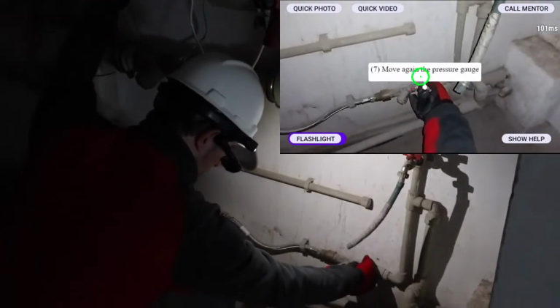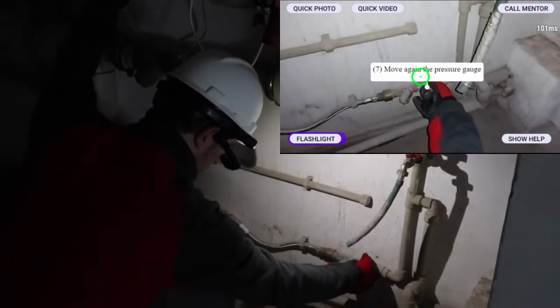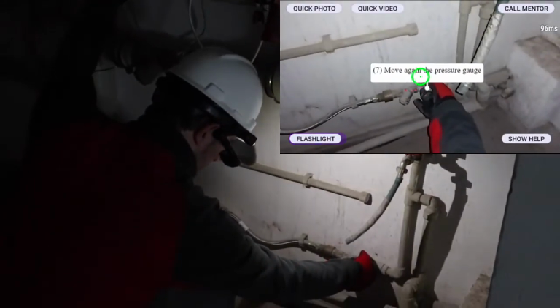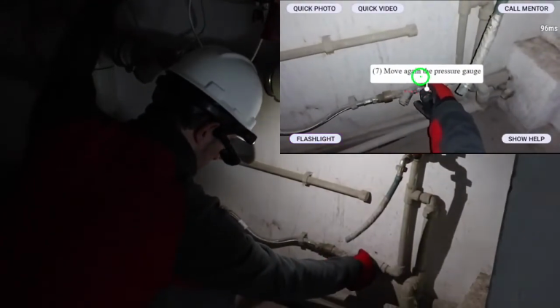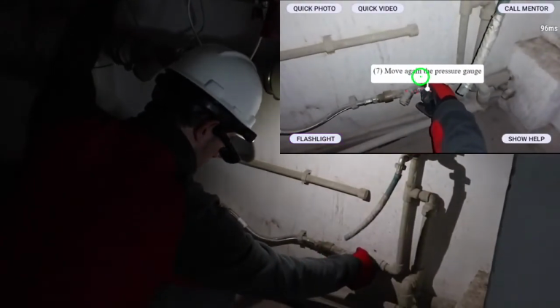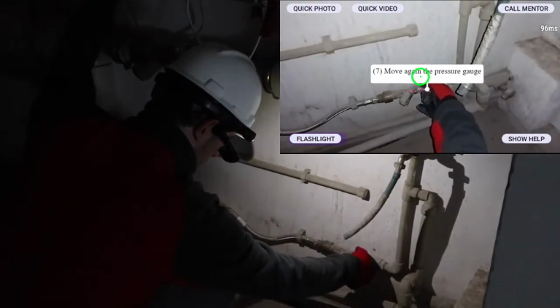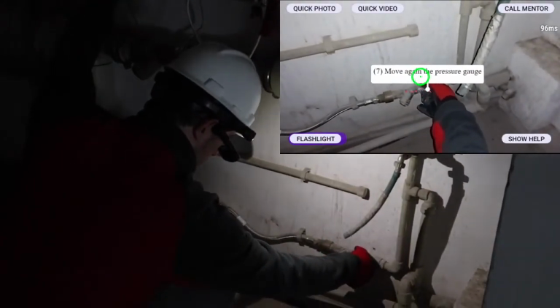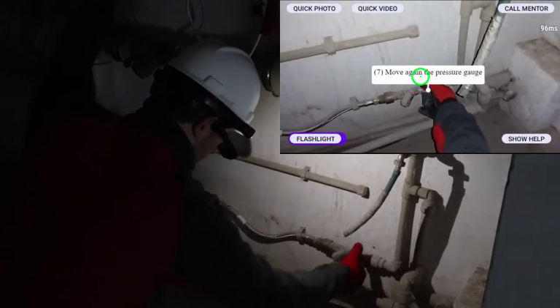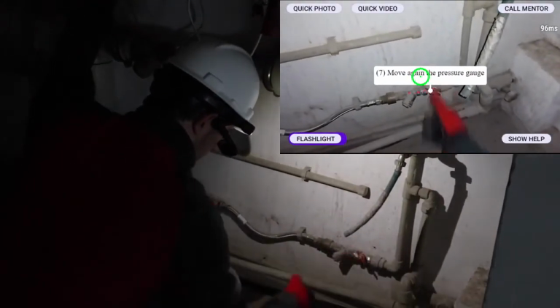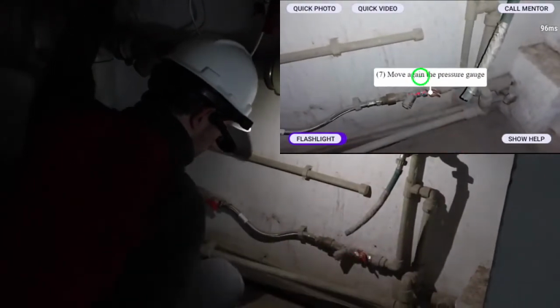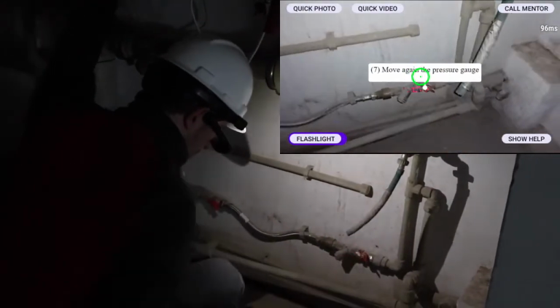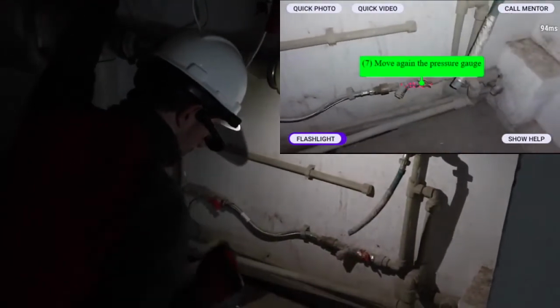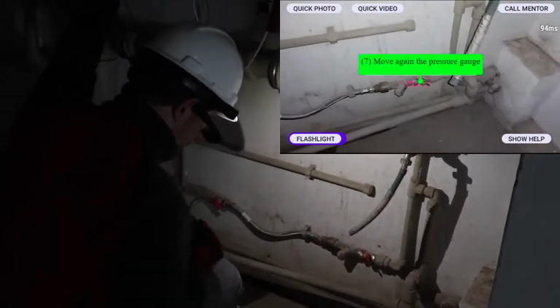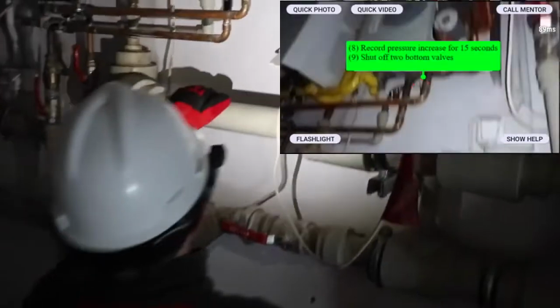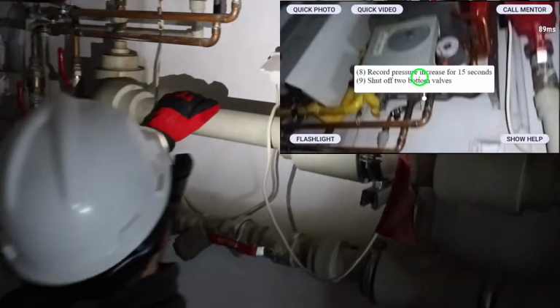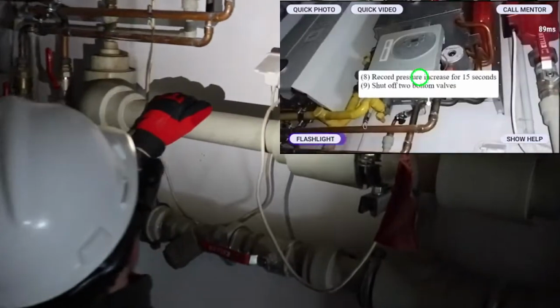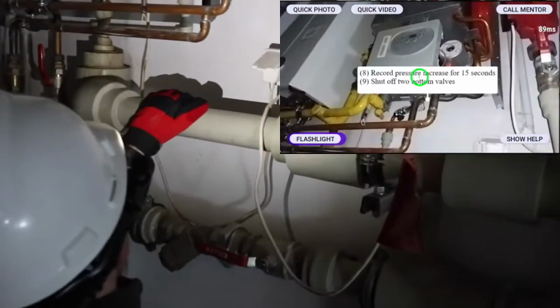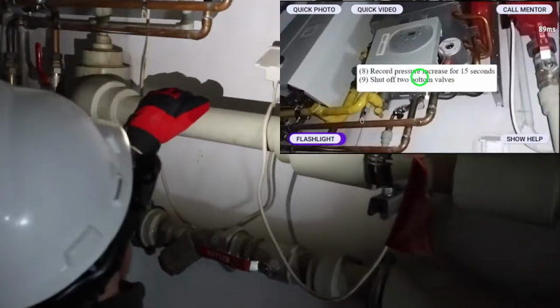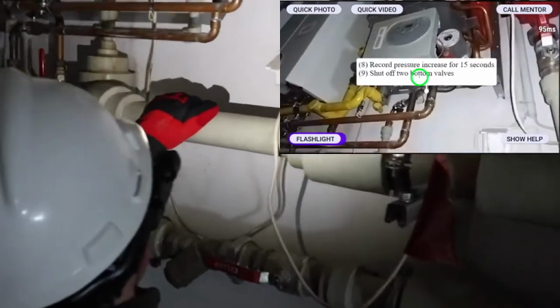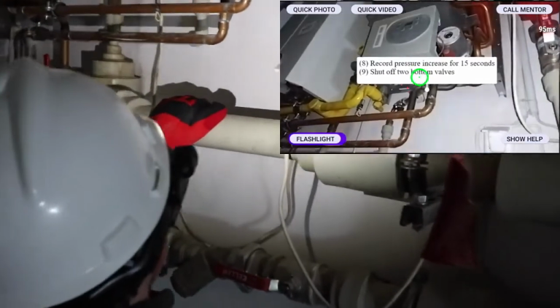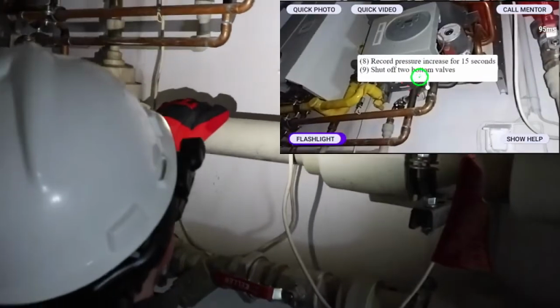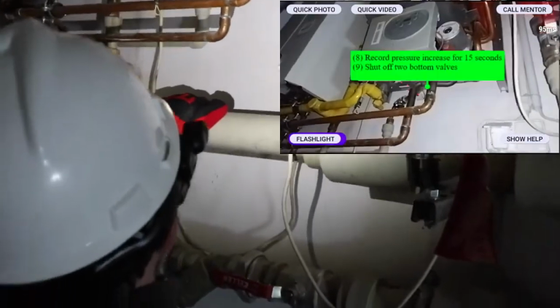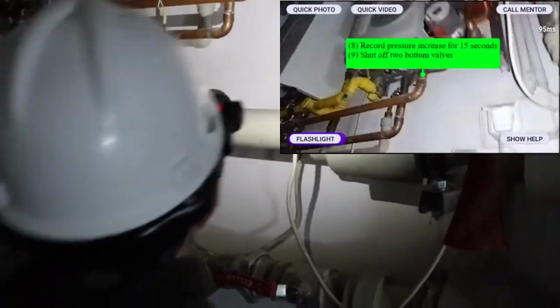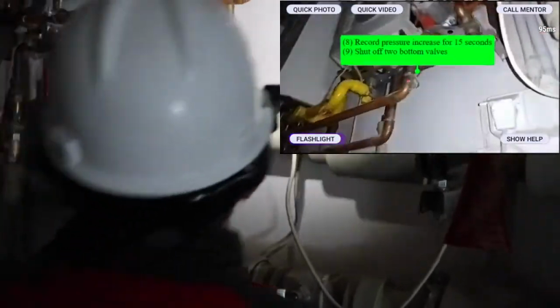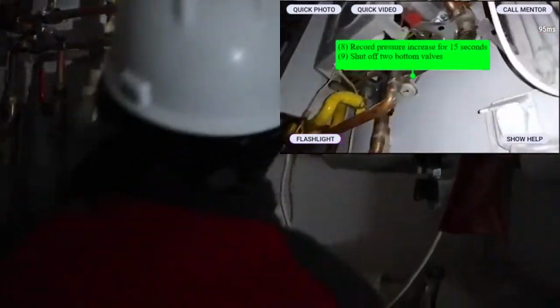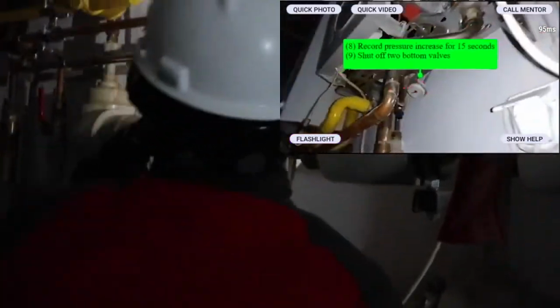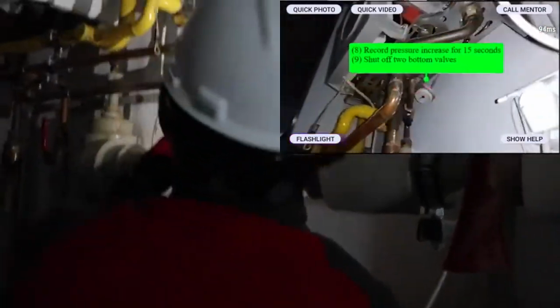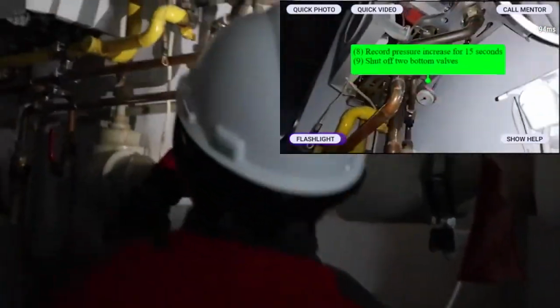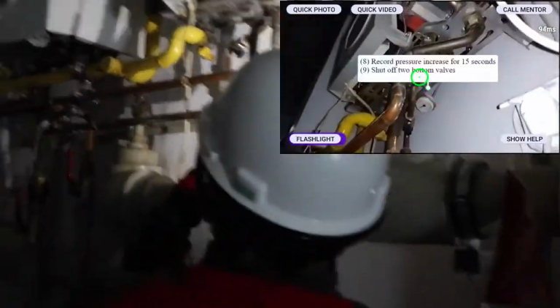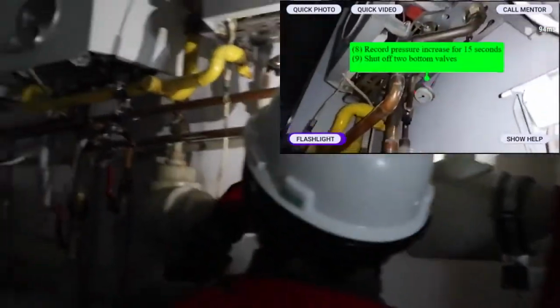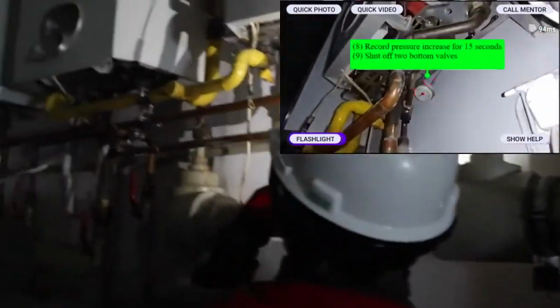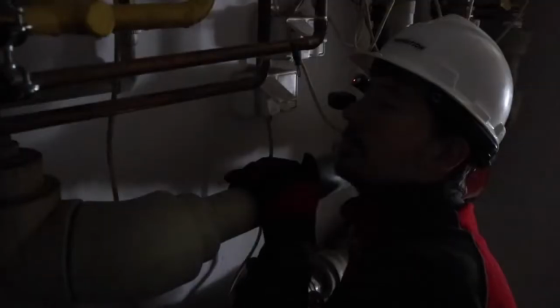Now, we're seeing work instructions that were tagged to the actual asset, so the user can easily see what to do.